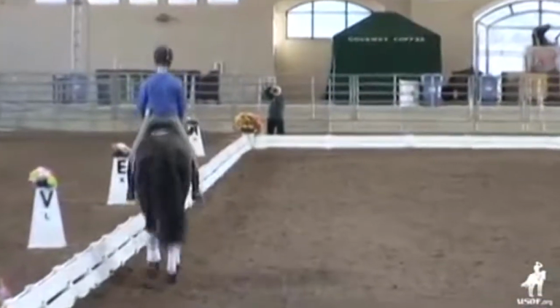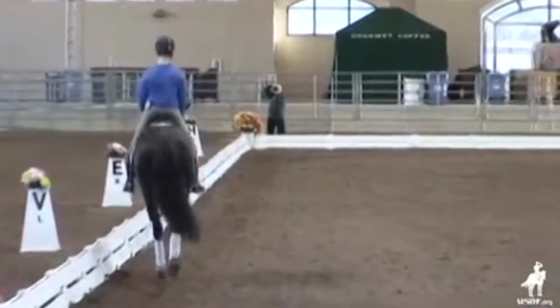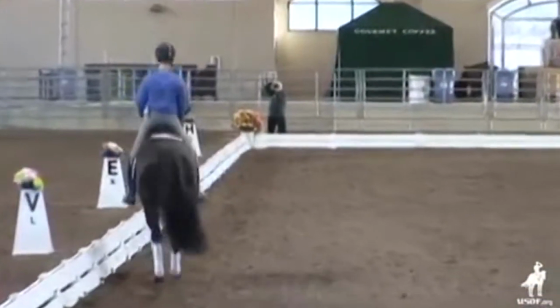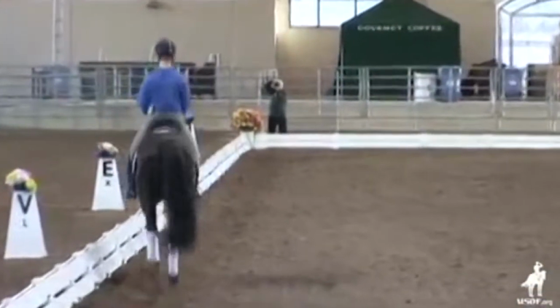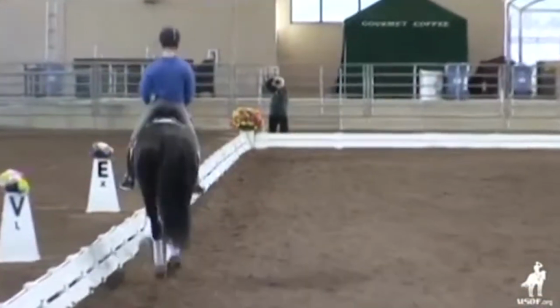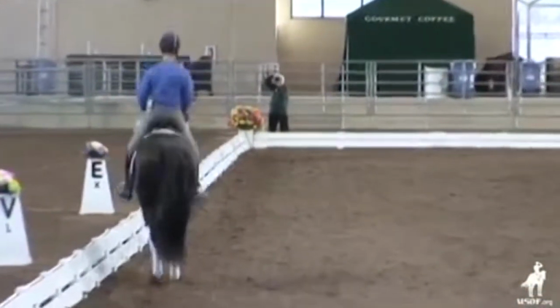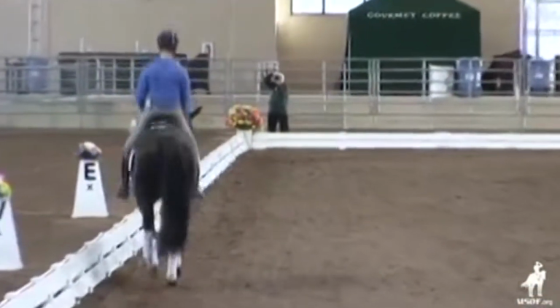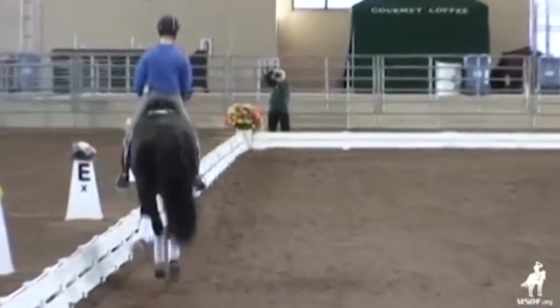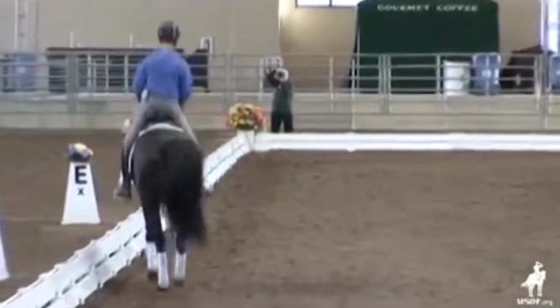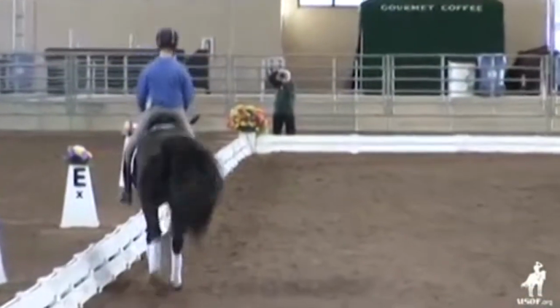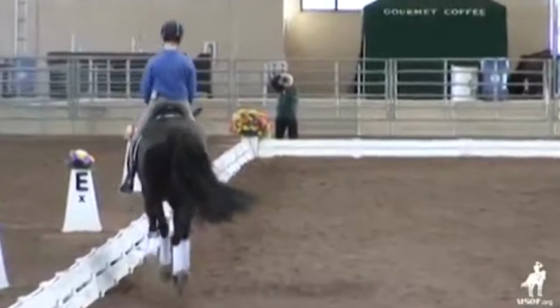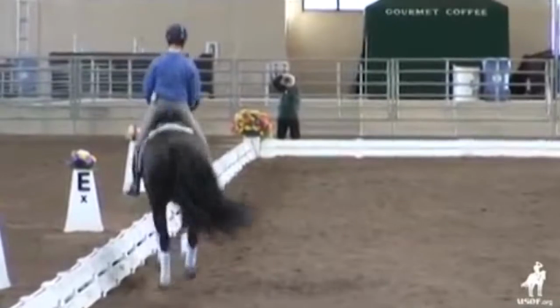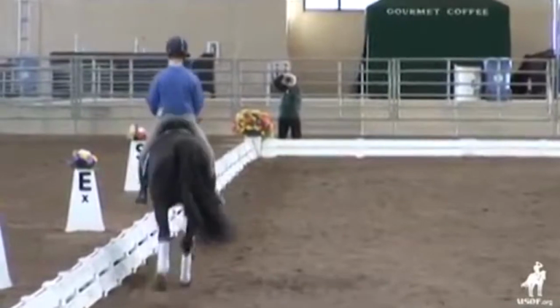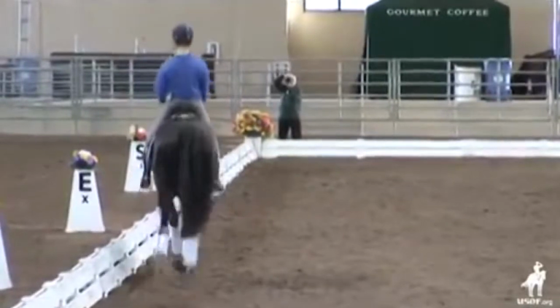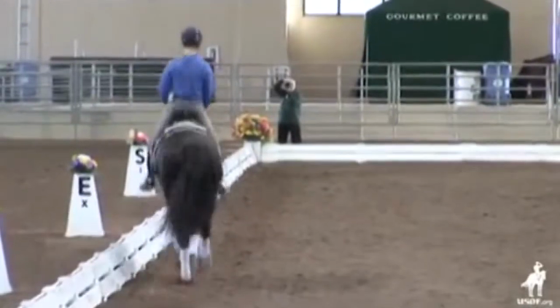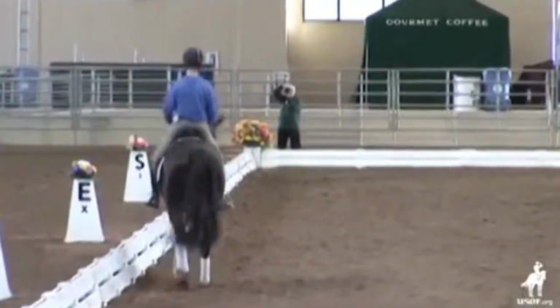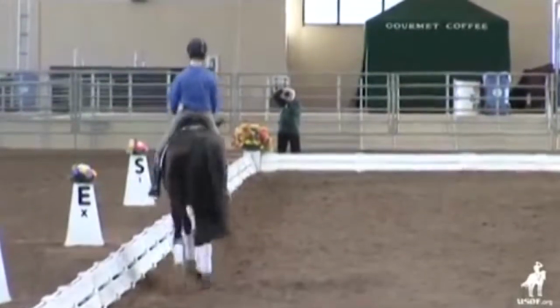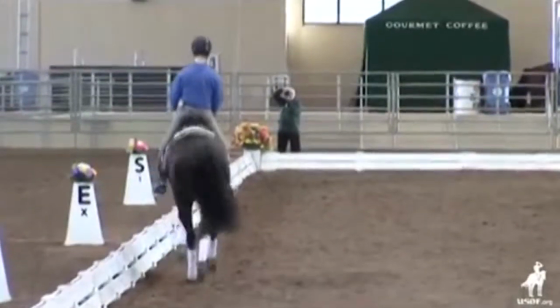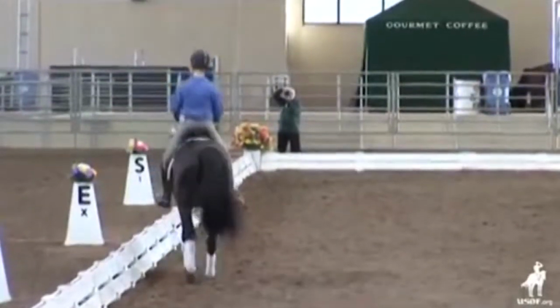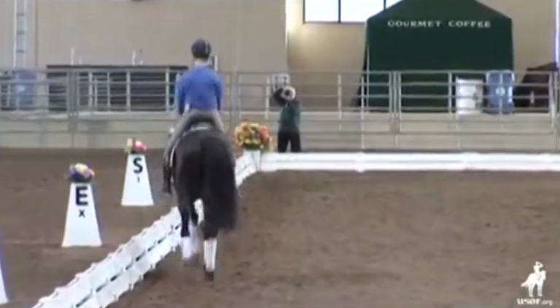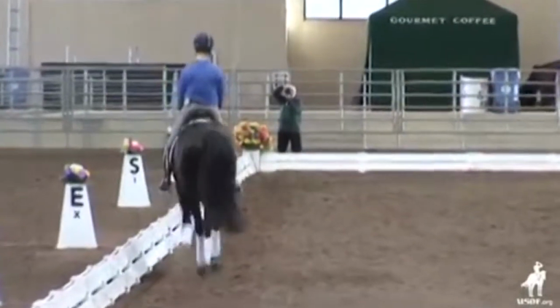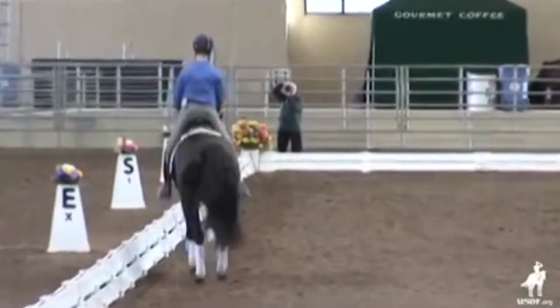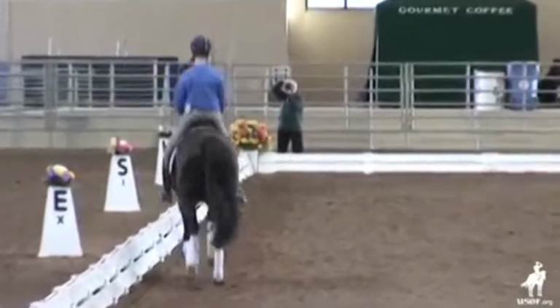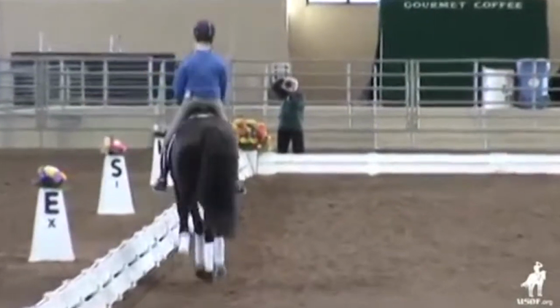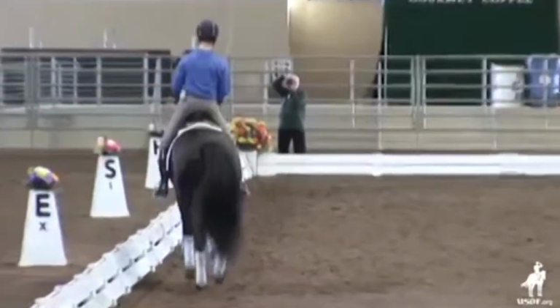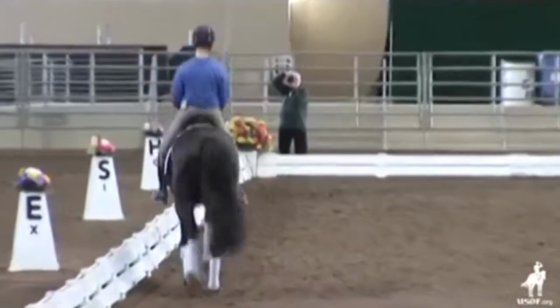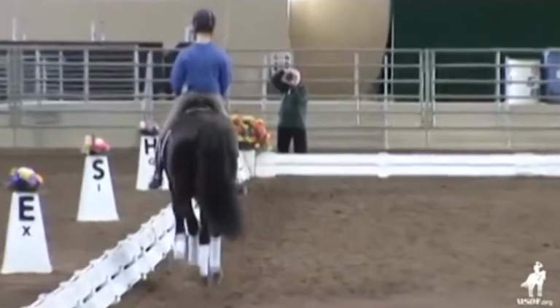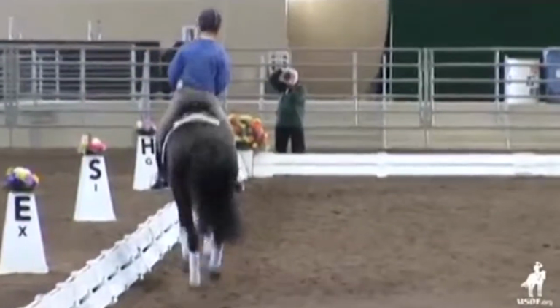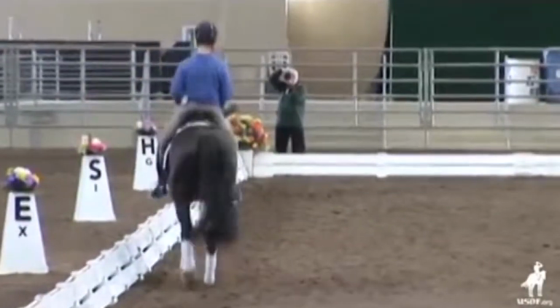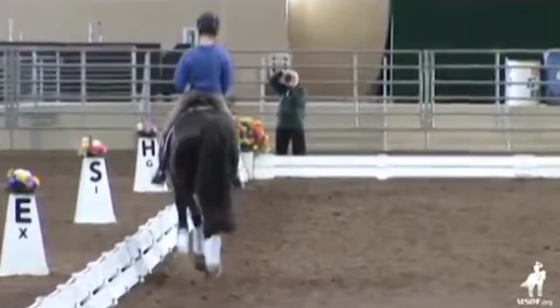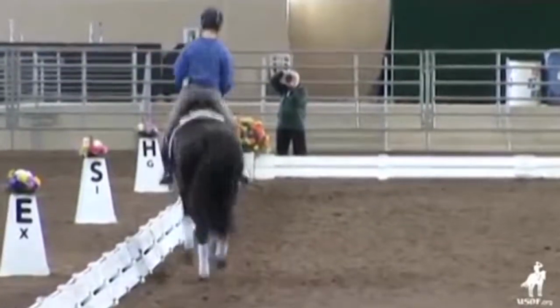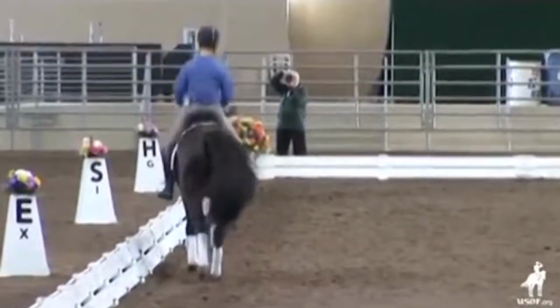Is he allowing you to ride him really straight? Not haunches in and the shoulder popping out. And out again.